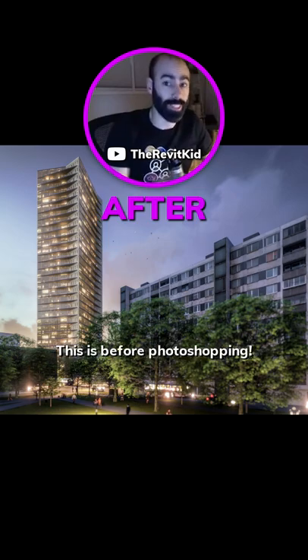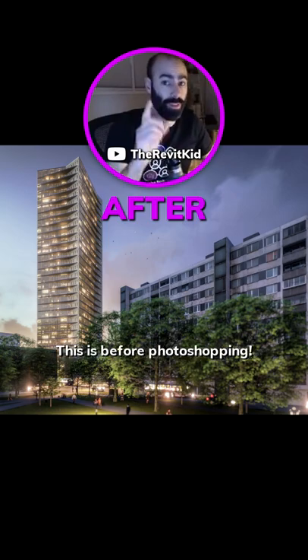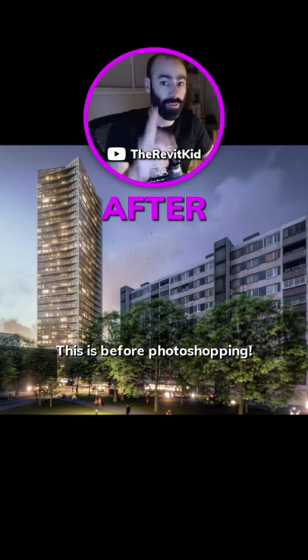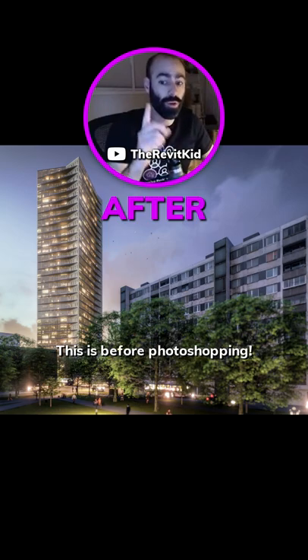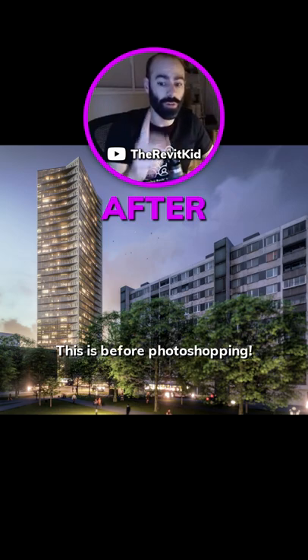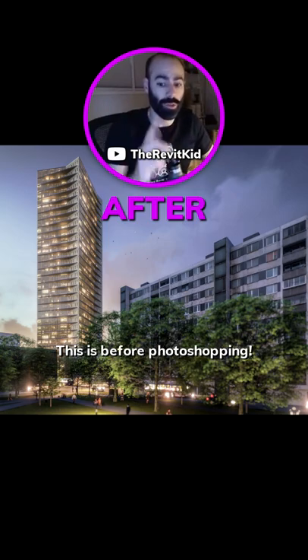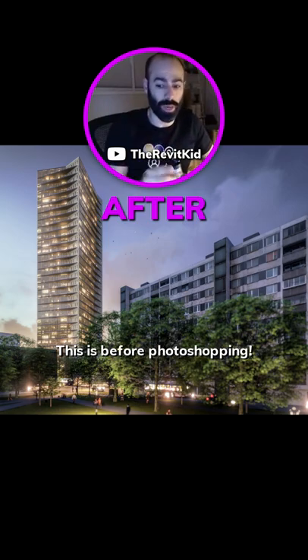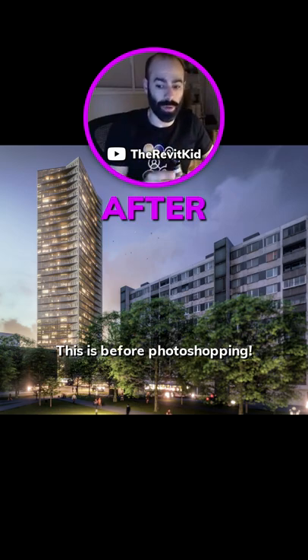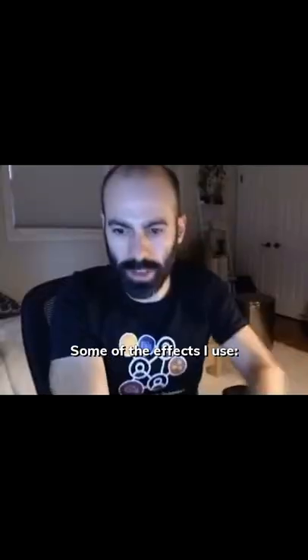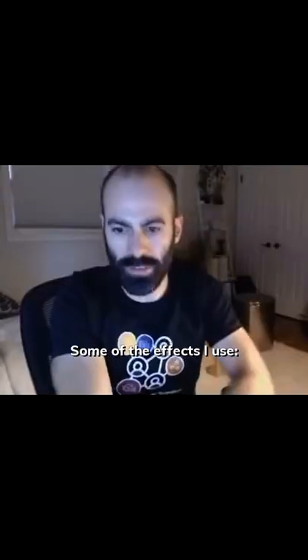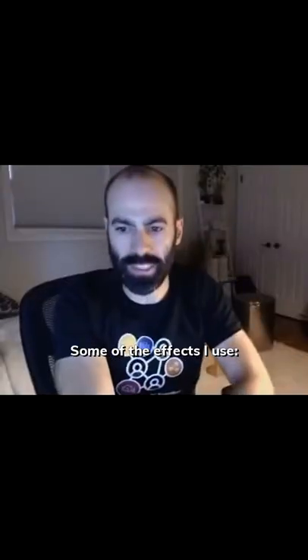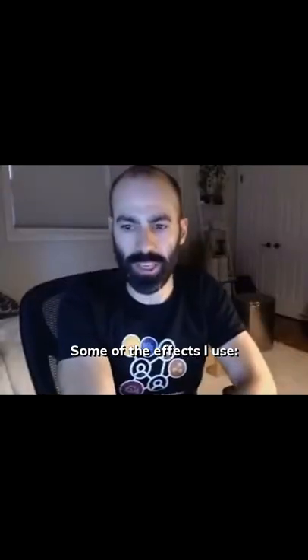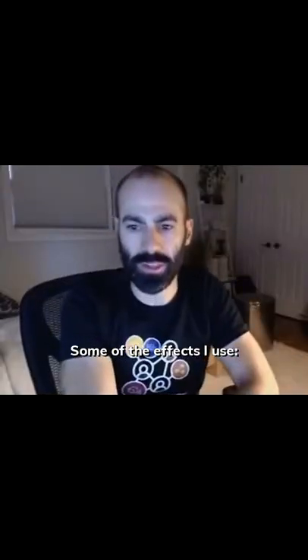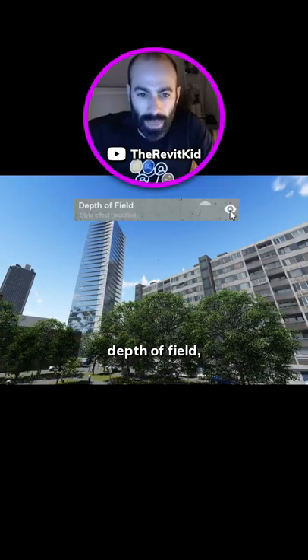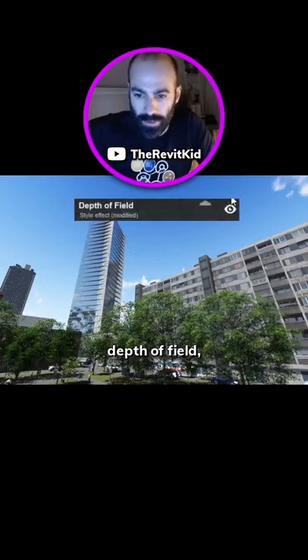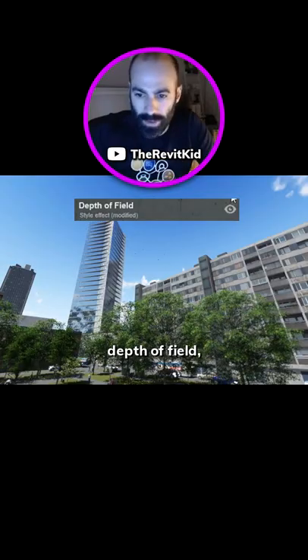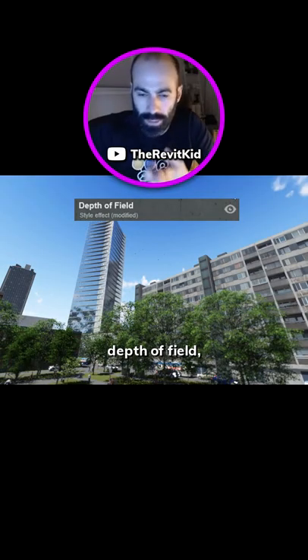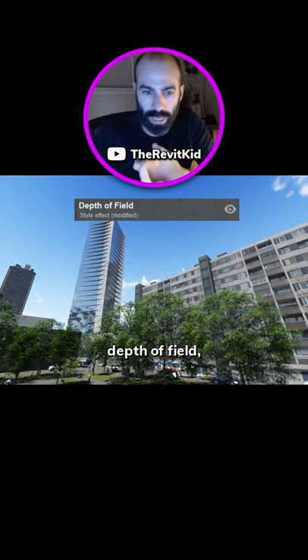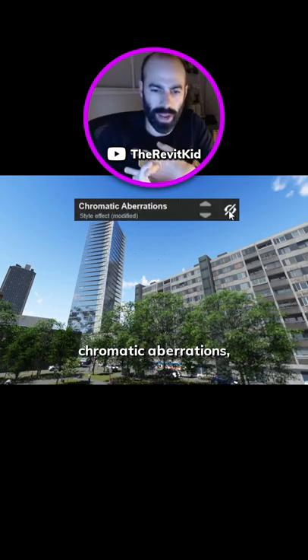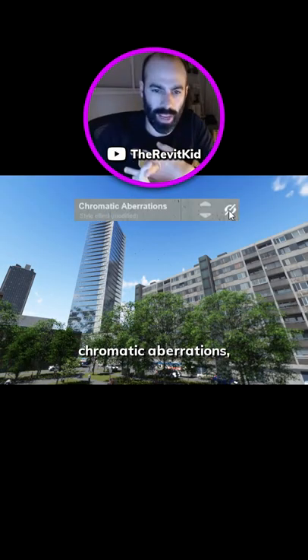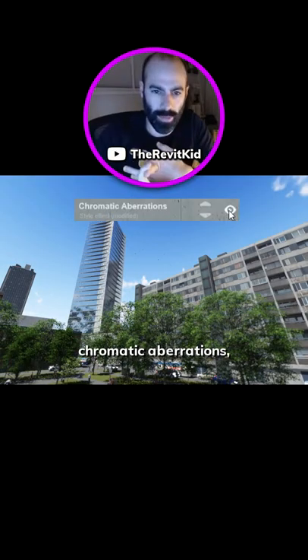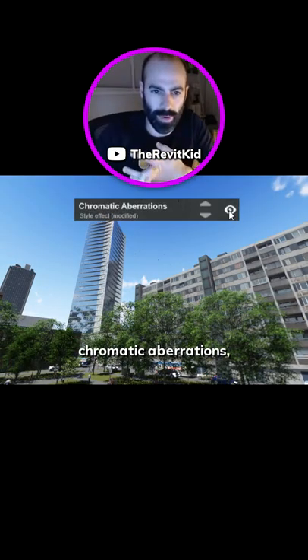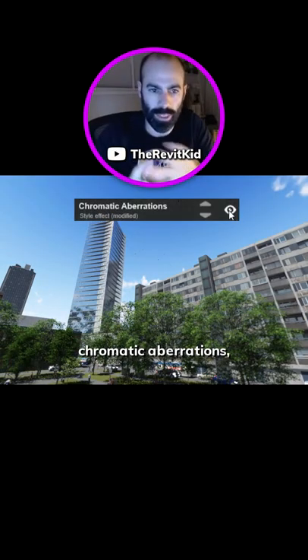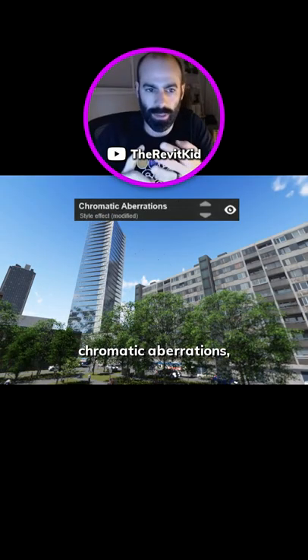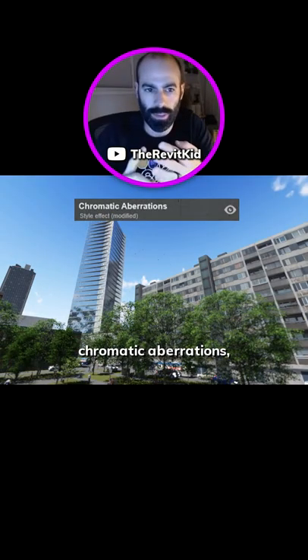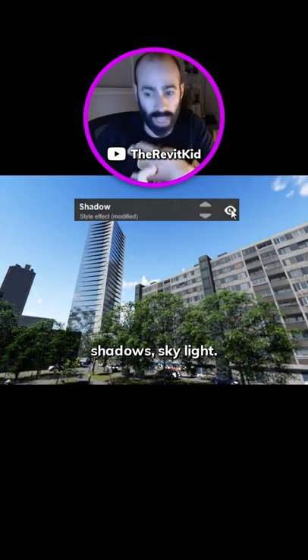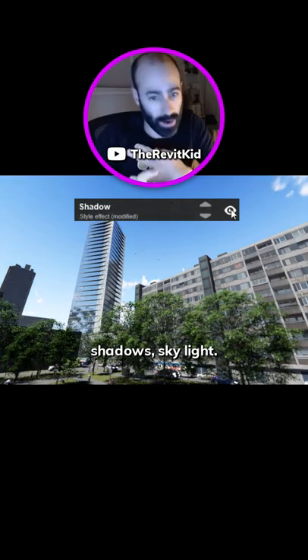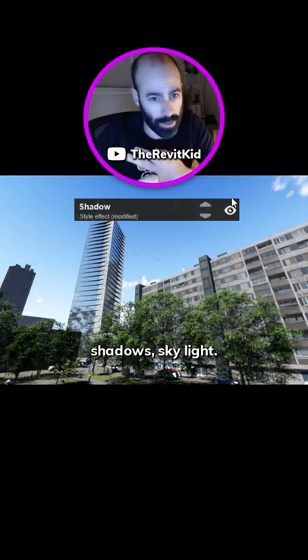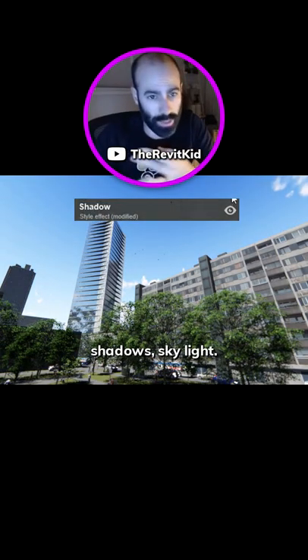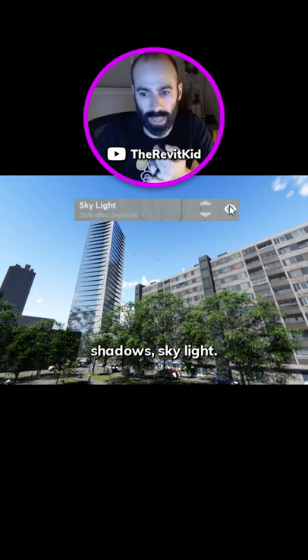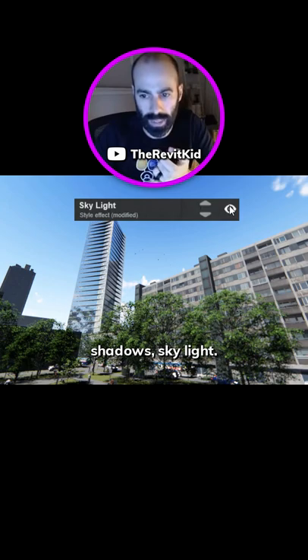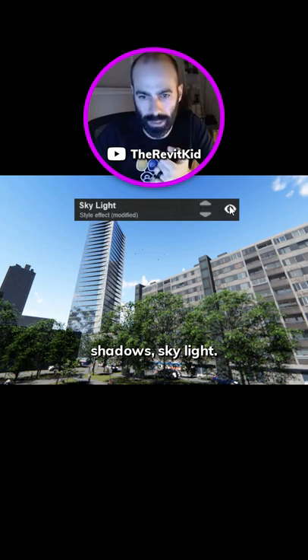This is before Photoshopping. Some of the effects I use: depth of field, chromatic aberrations, shadows, and skylight.